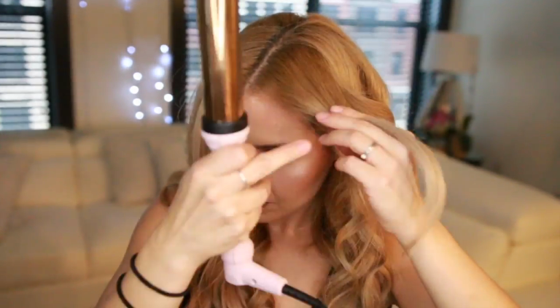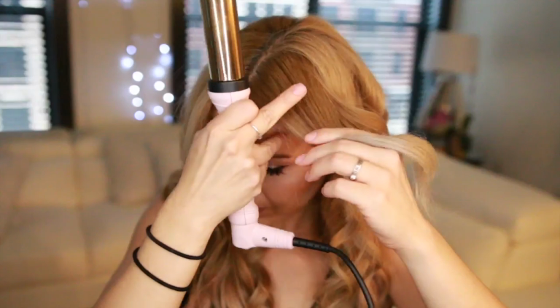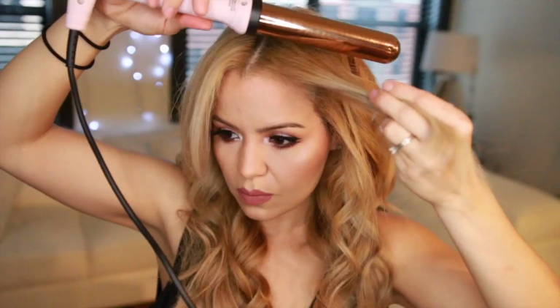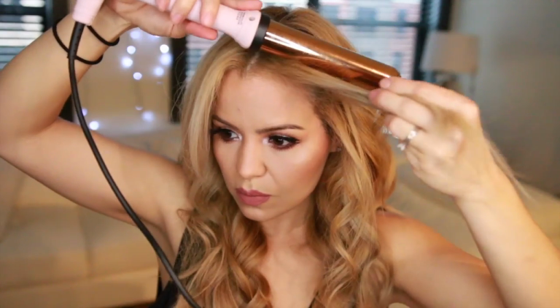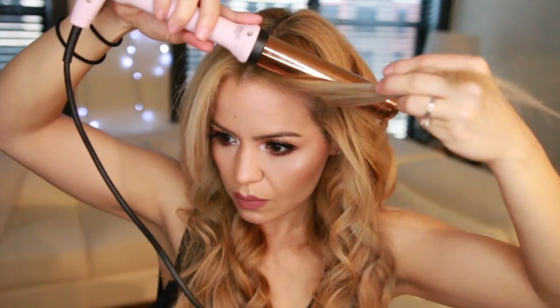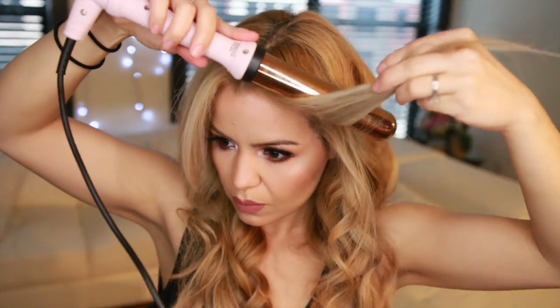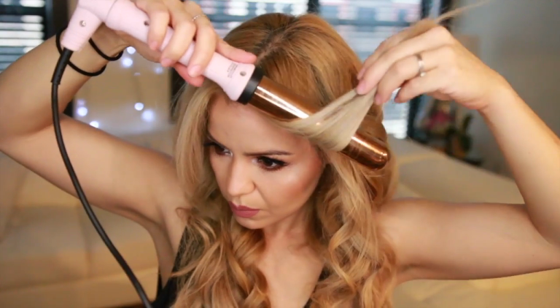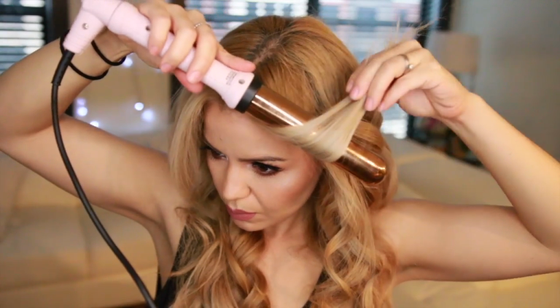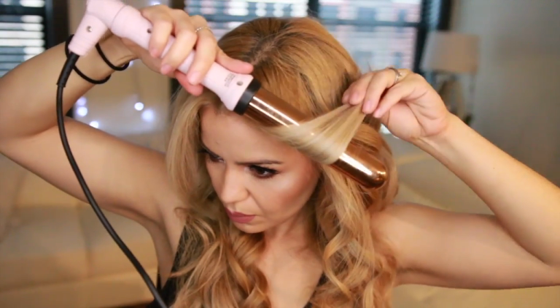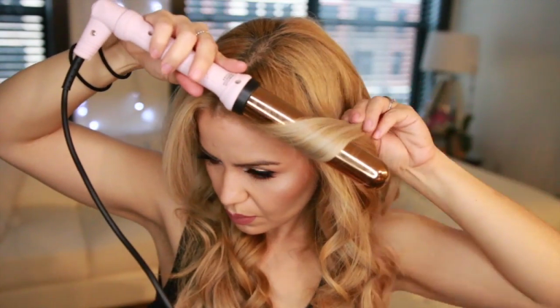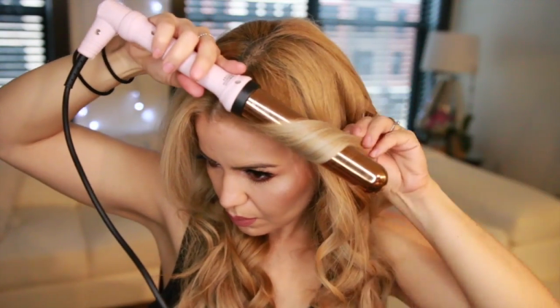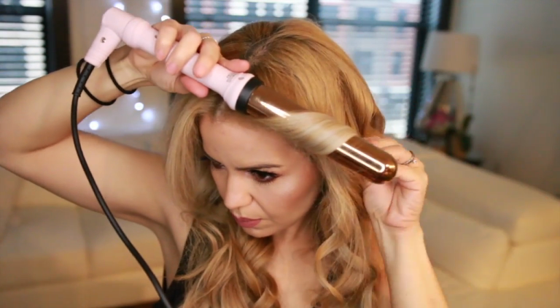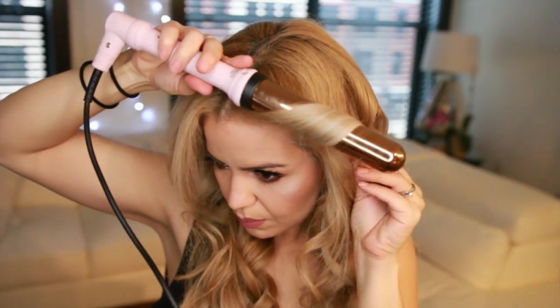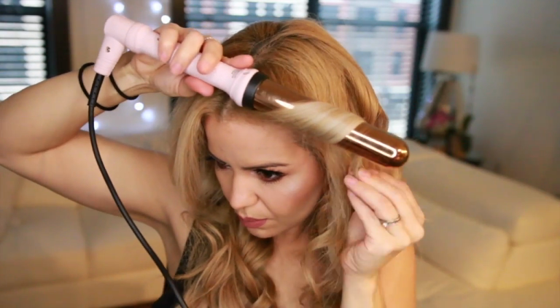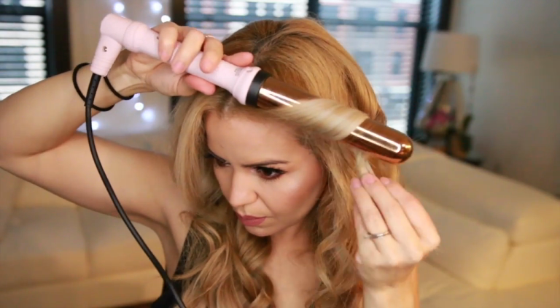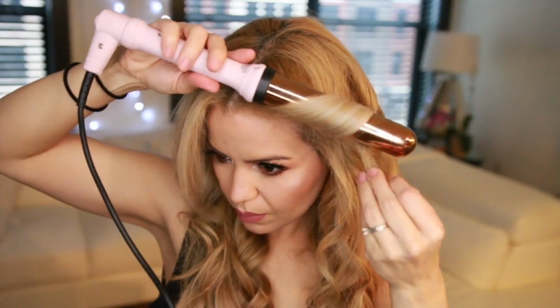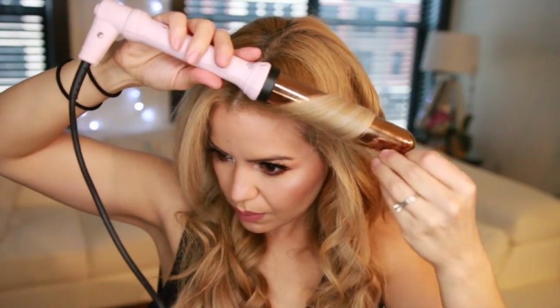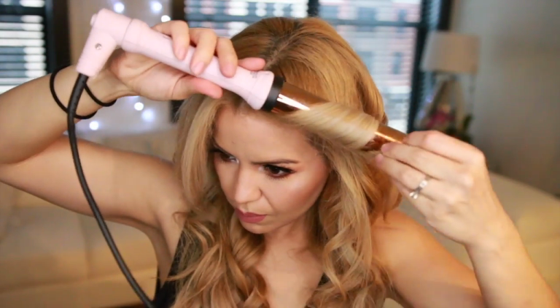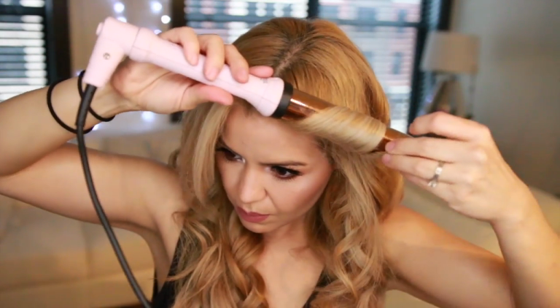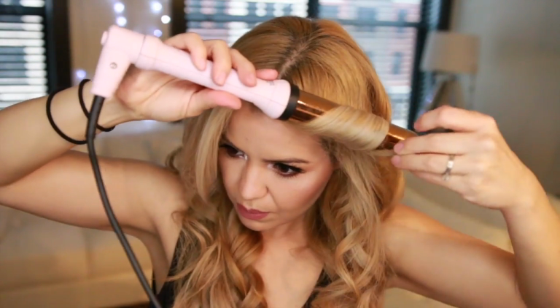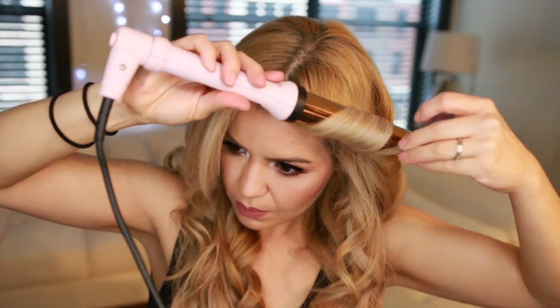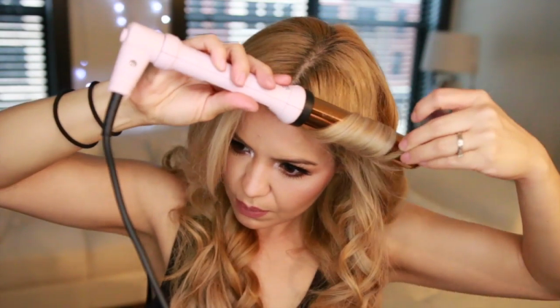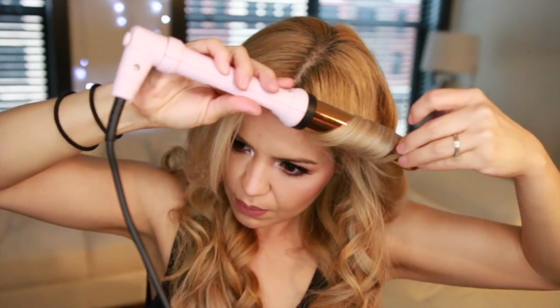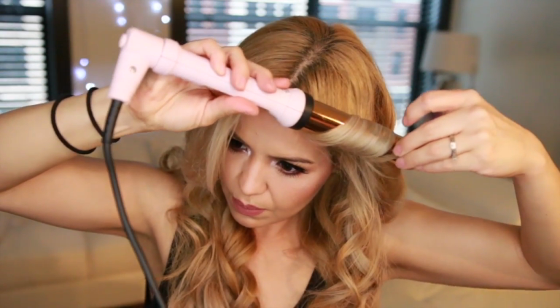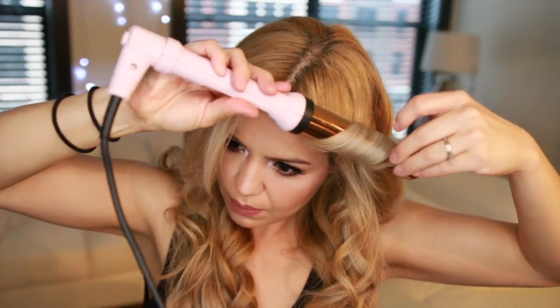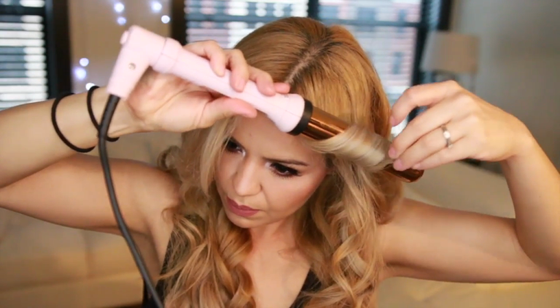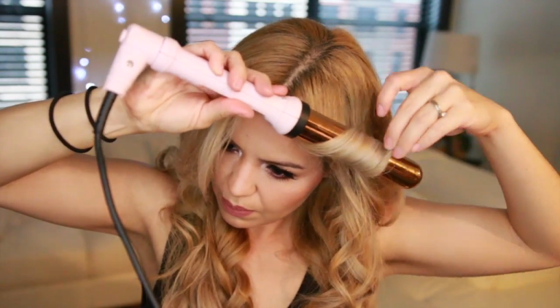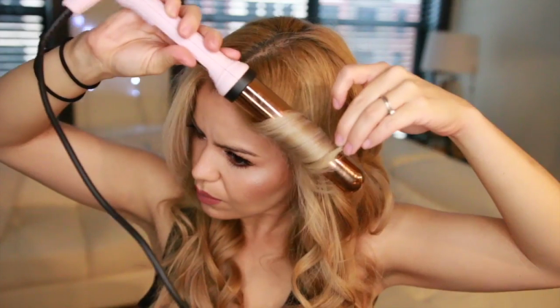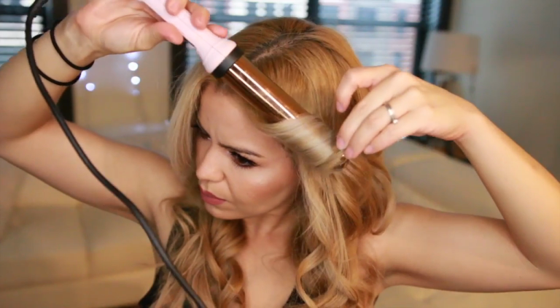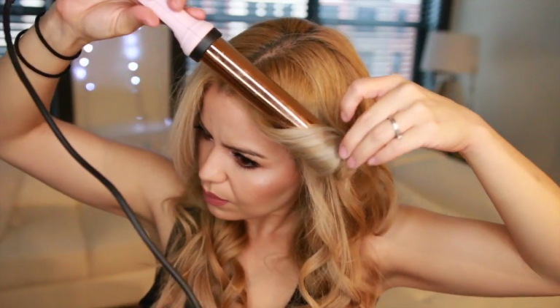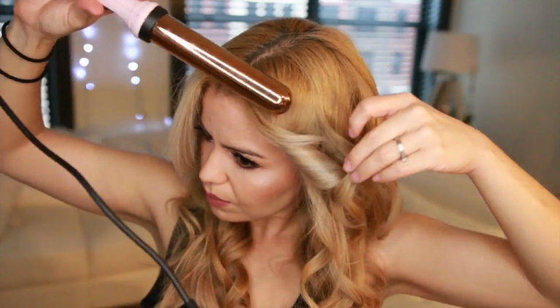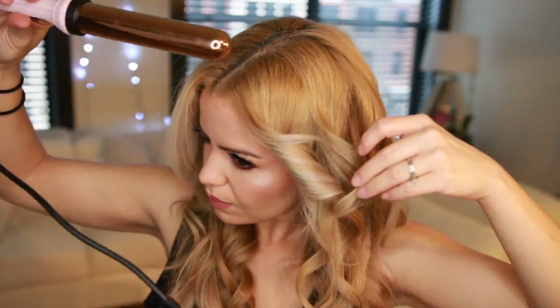Now that I'm up here, I always like to curl my bangs away from the face.